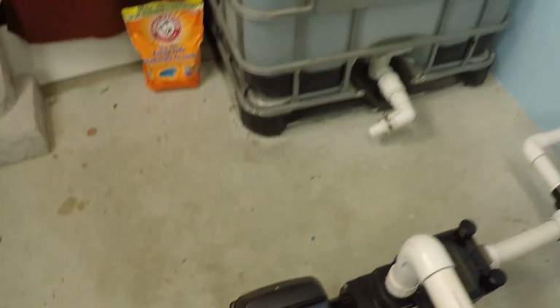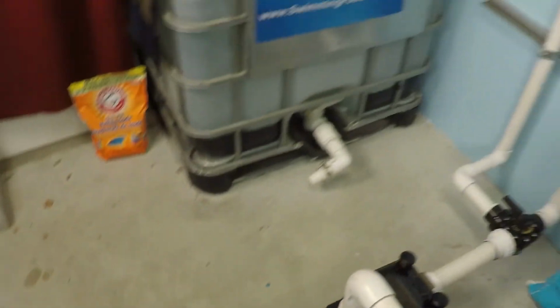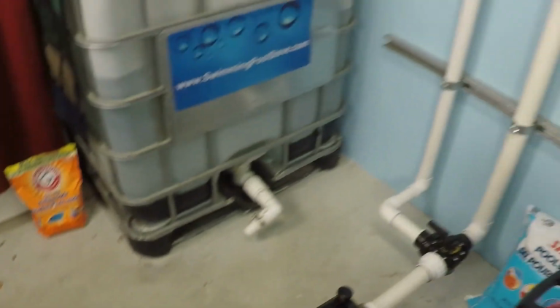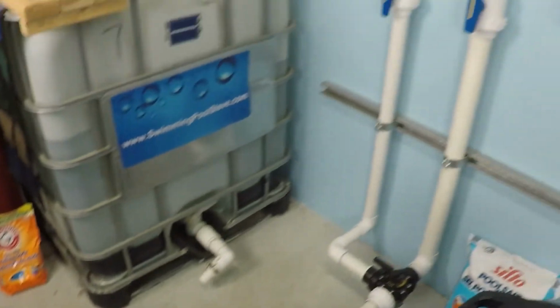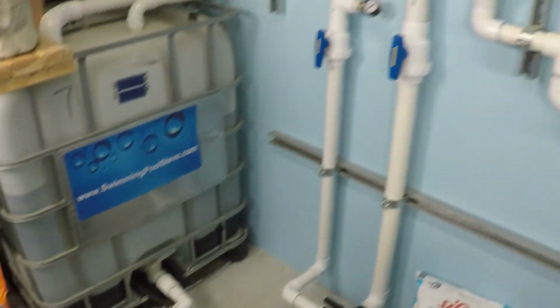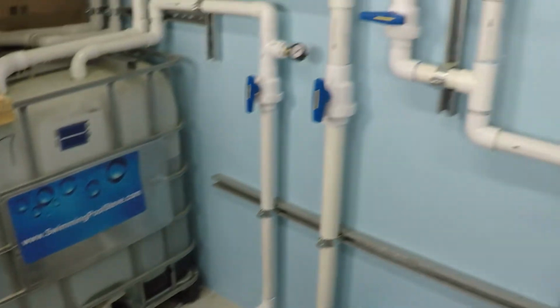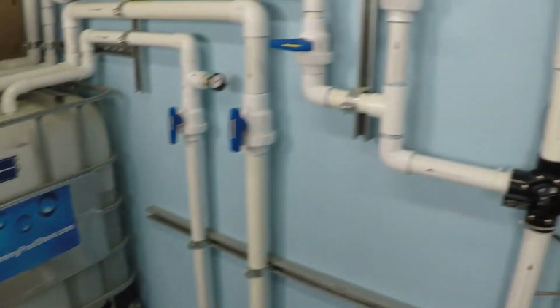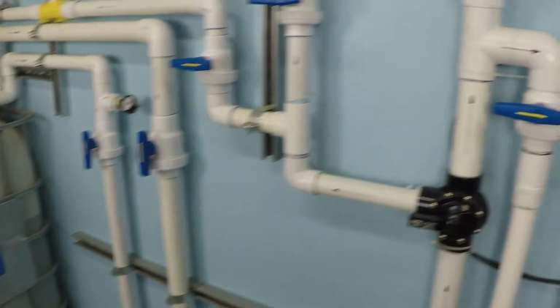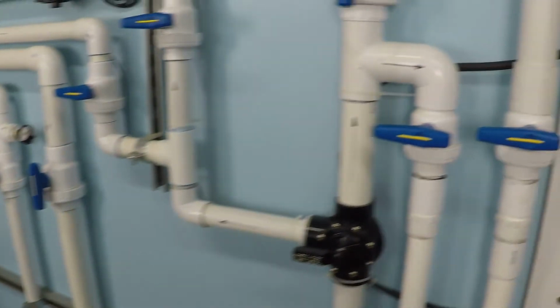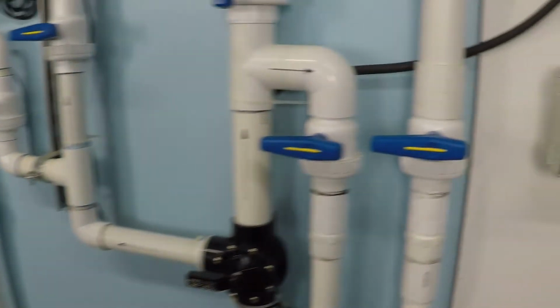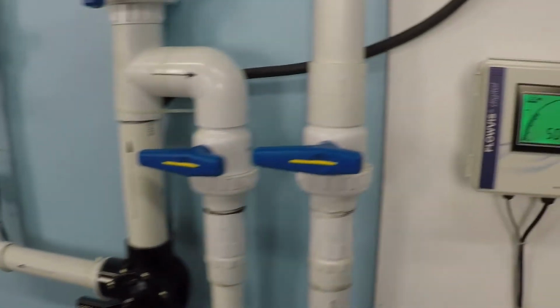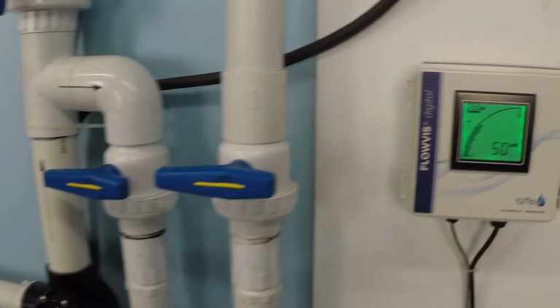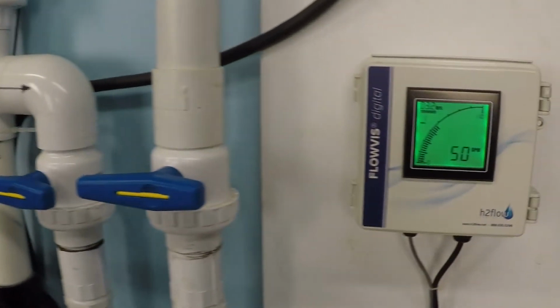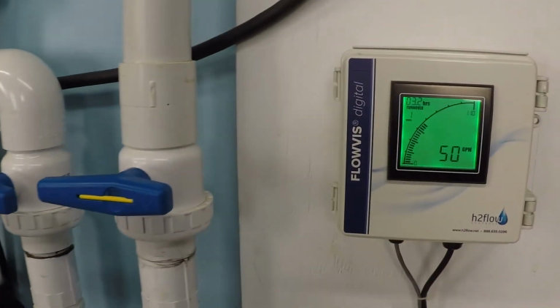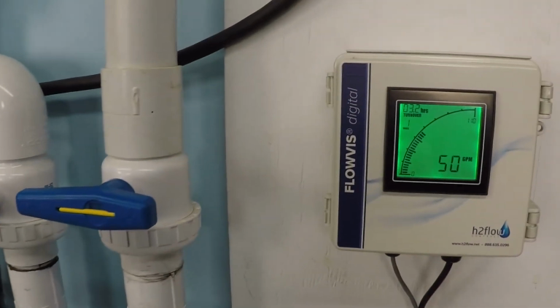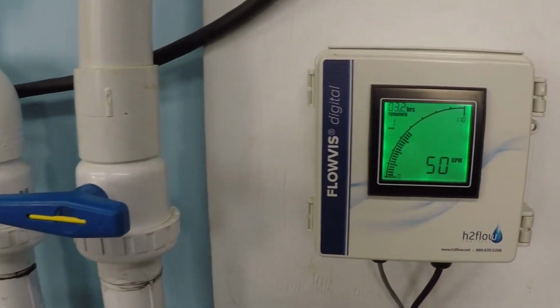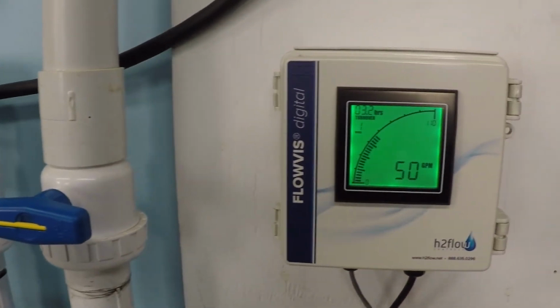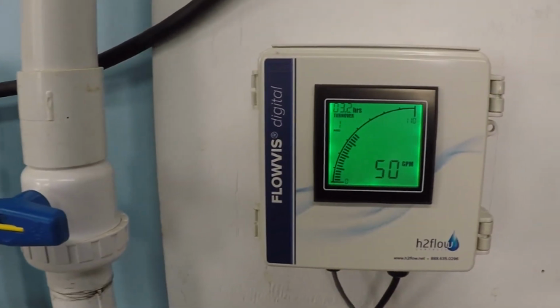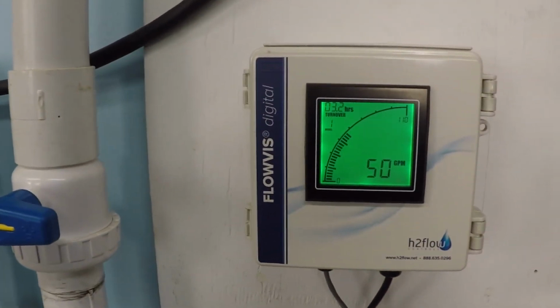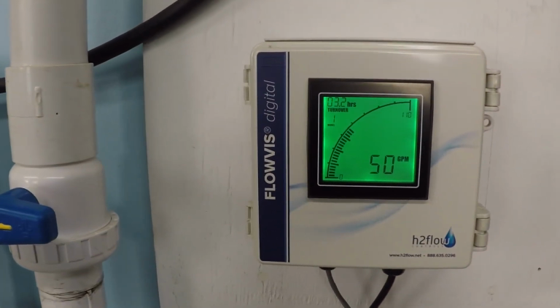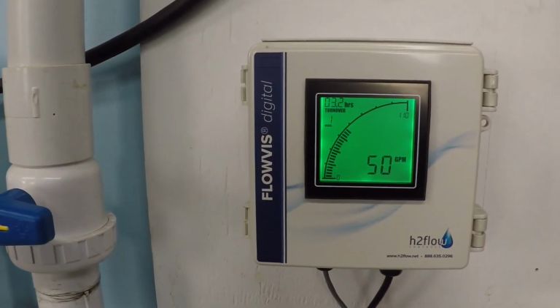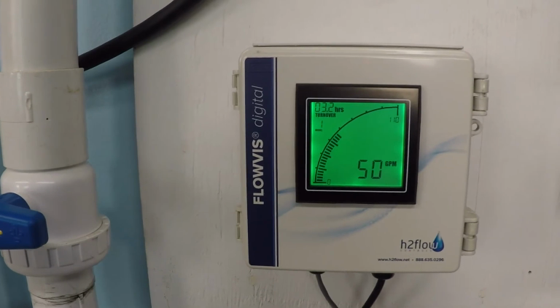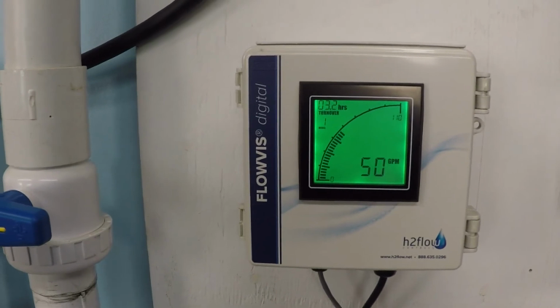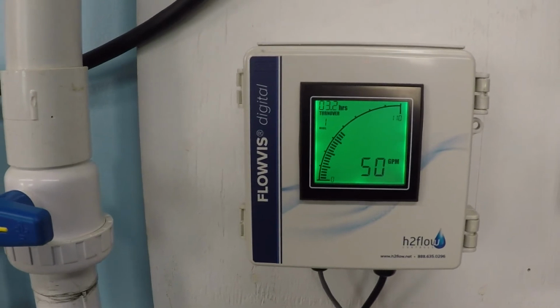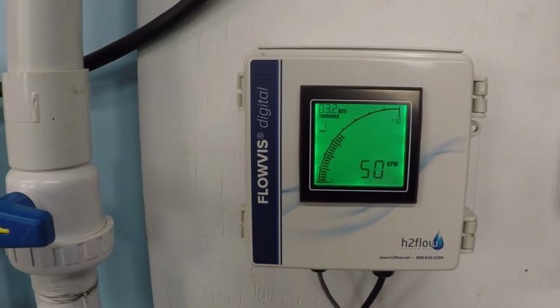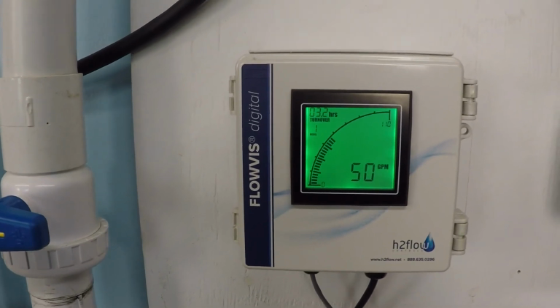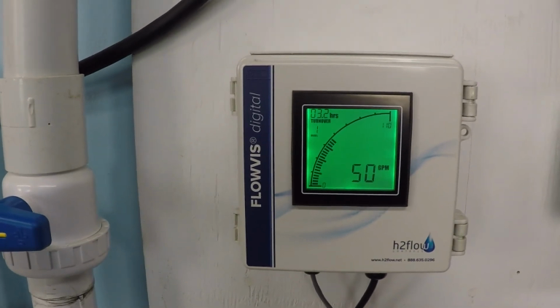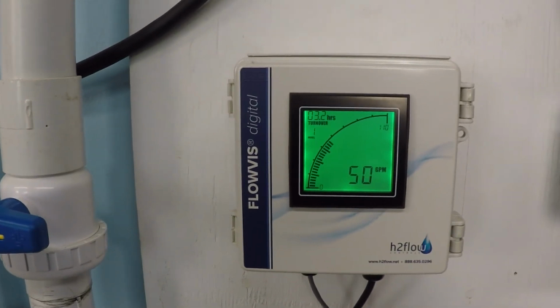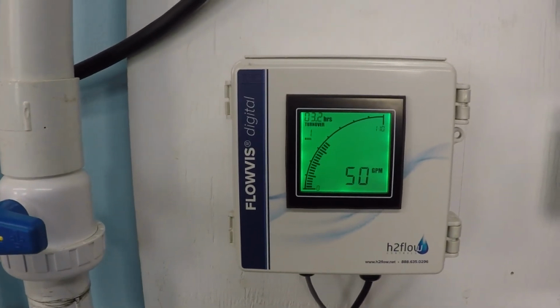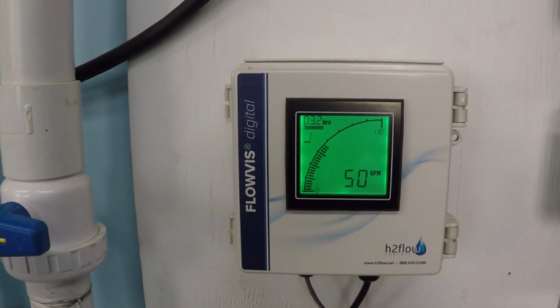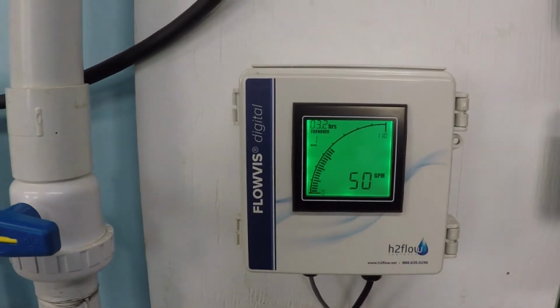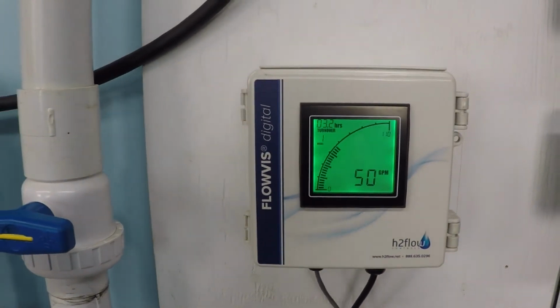Let's take a look at our flow rate. Bang on the money — that's exactly what we're looking for: 50 gallons per minute.